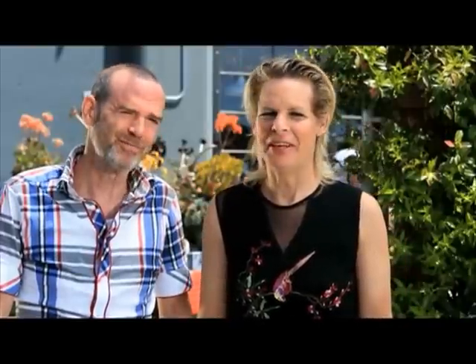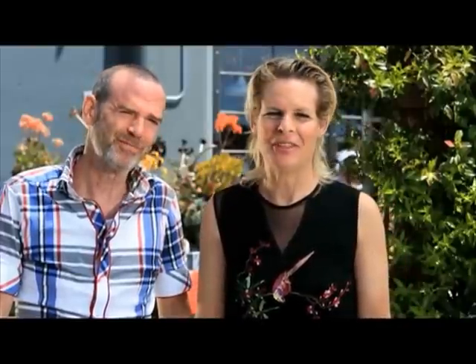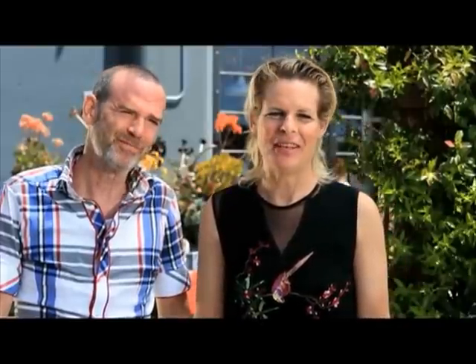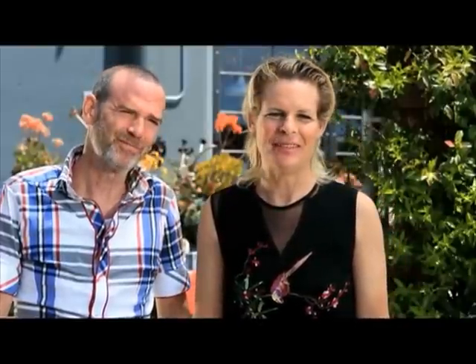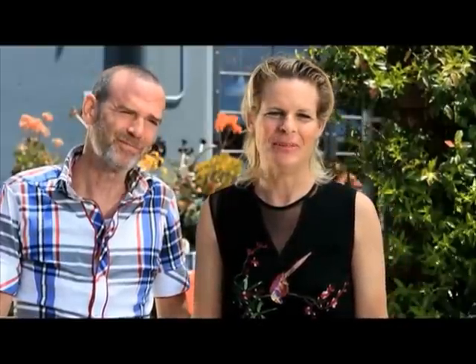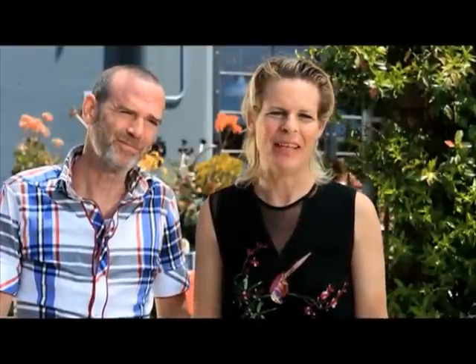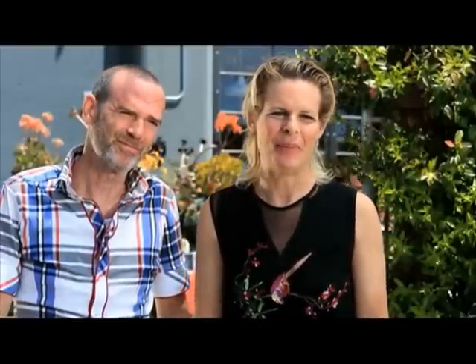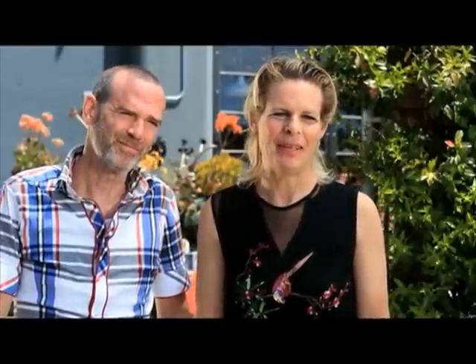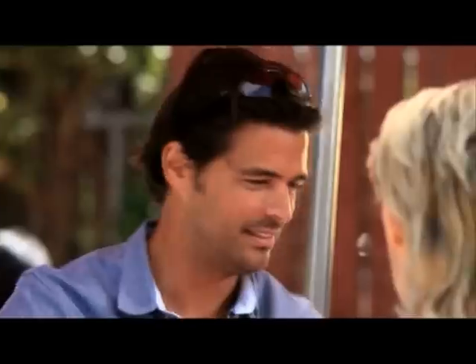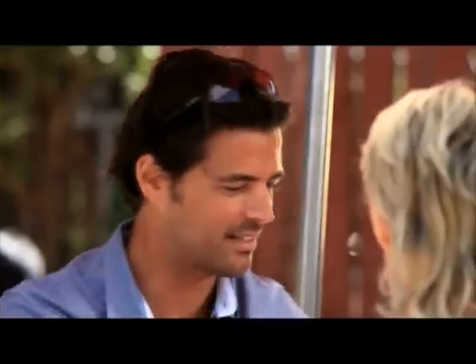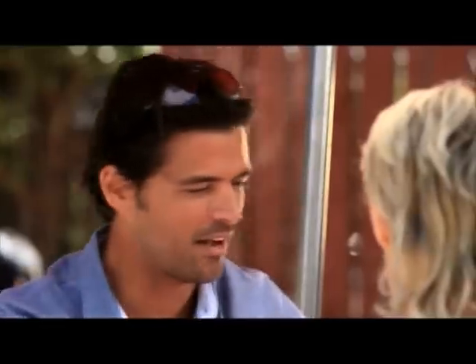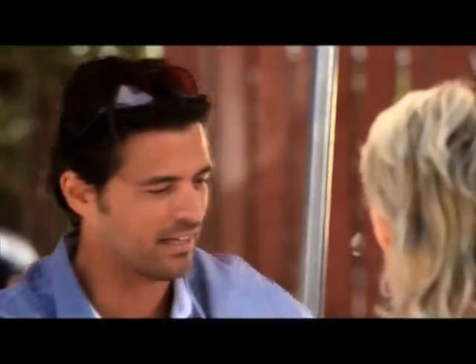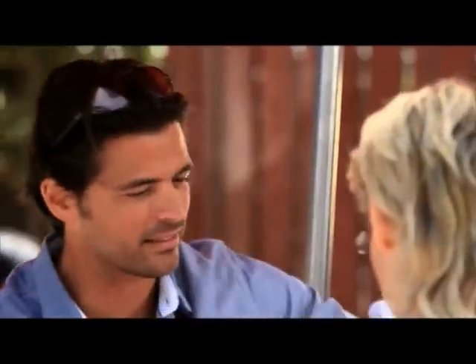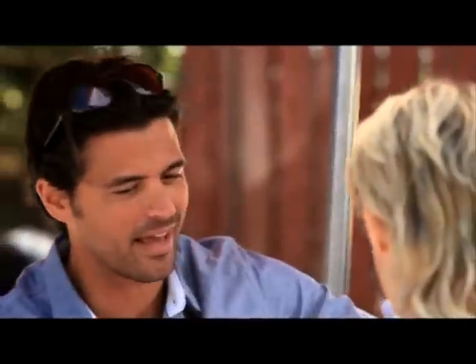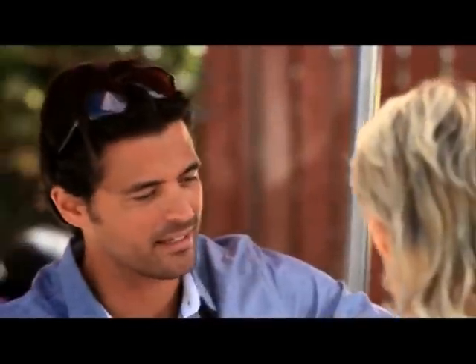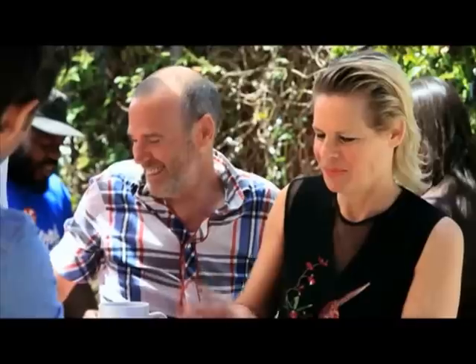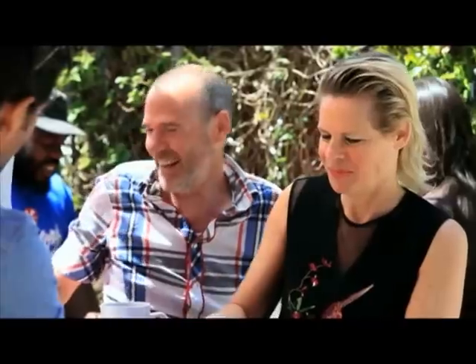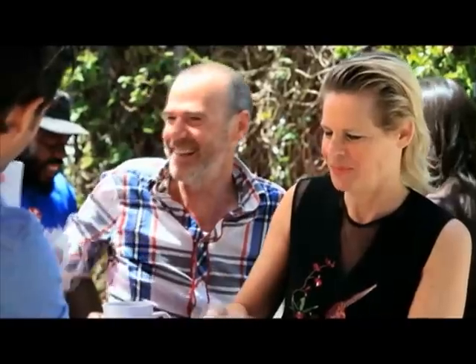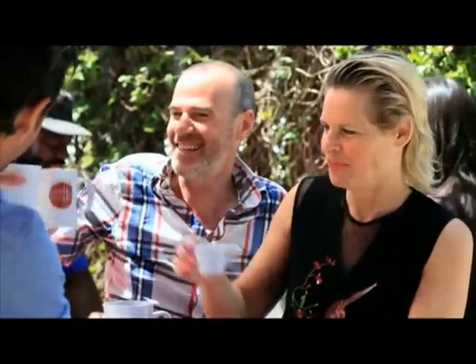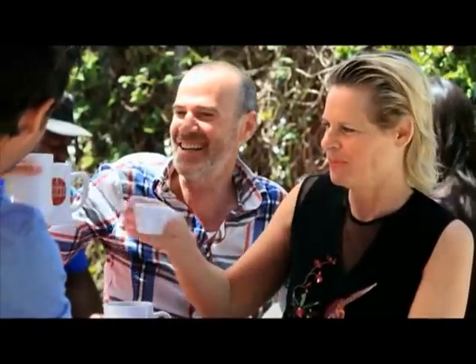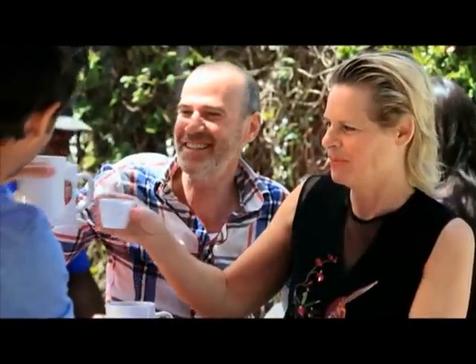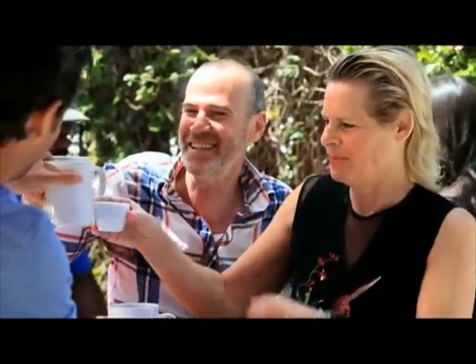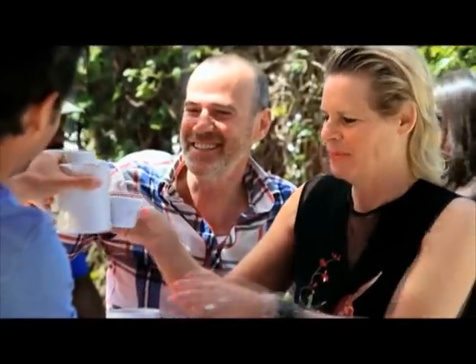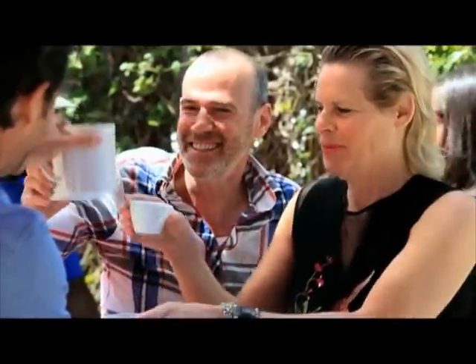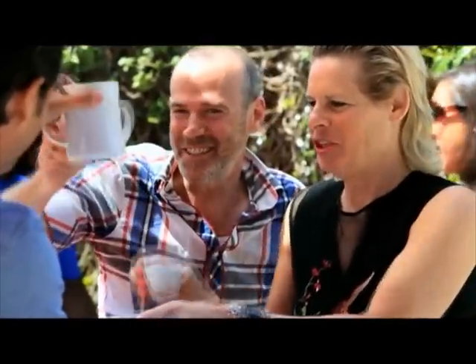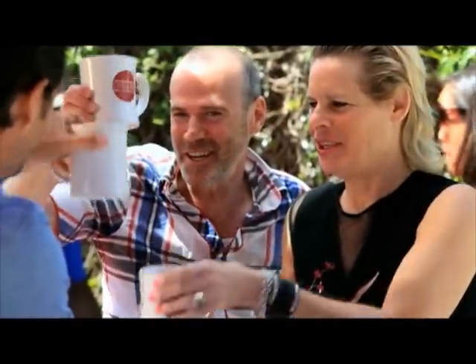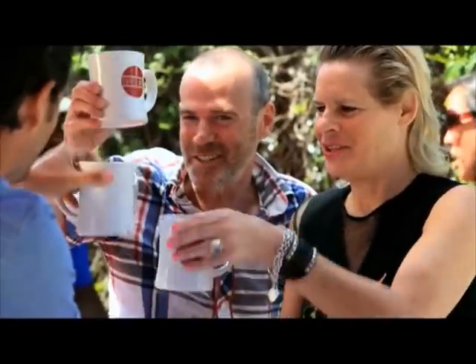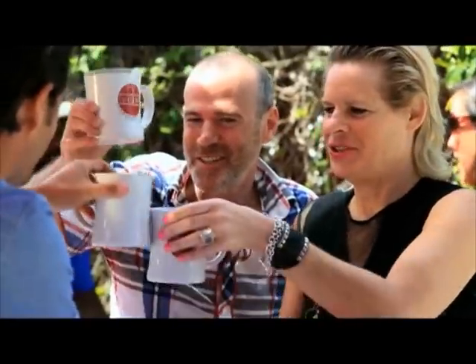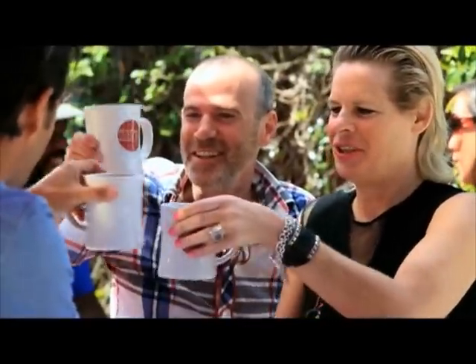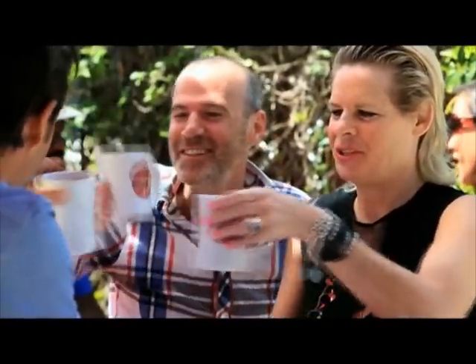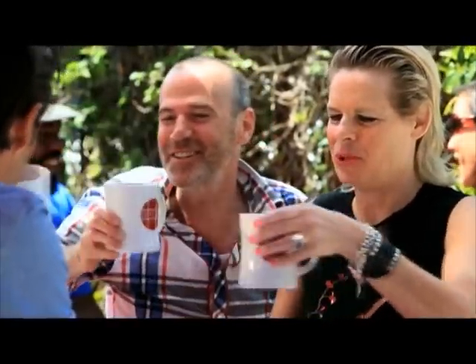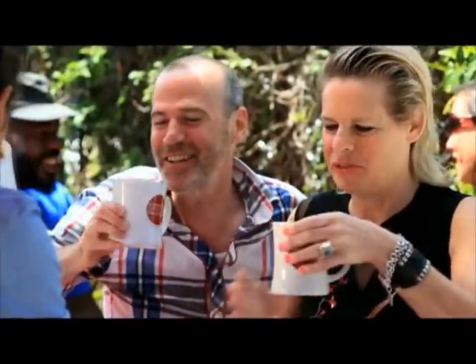Very excited. Really happy. Let's coffee clink to that. Okay. Thank you indeed. Cheers. Wonderful.